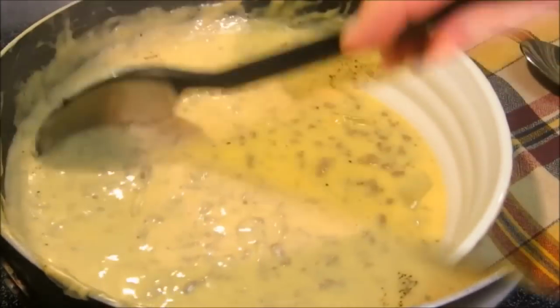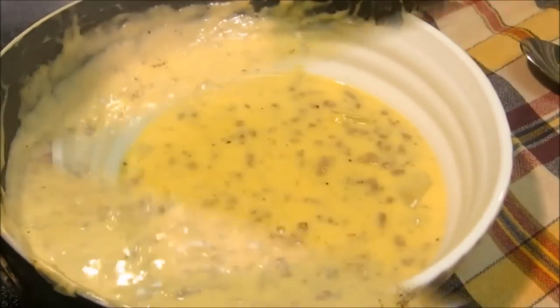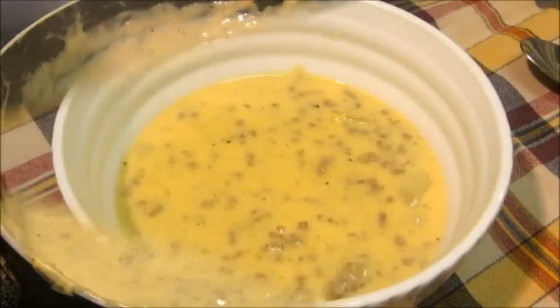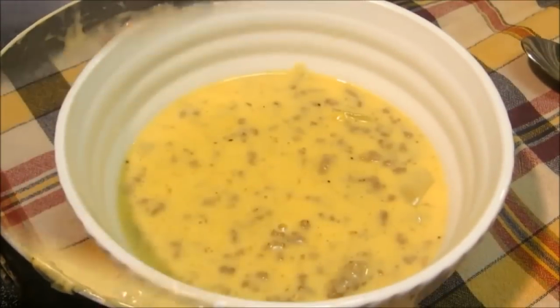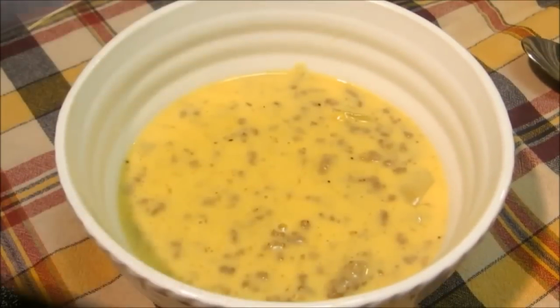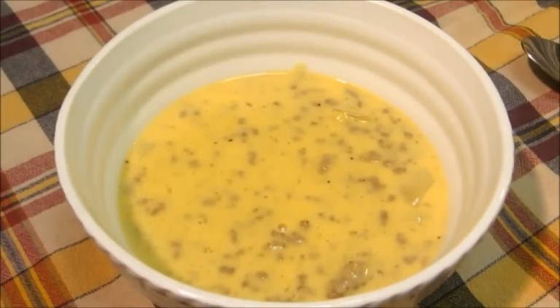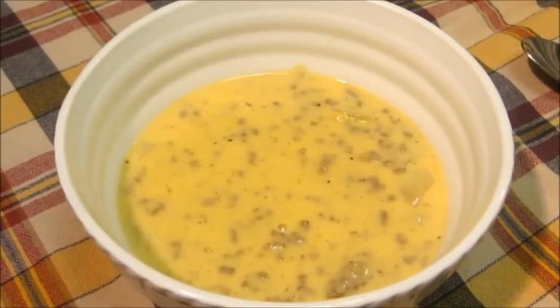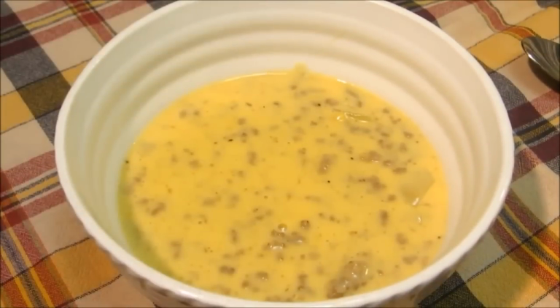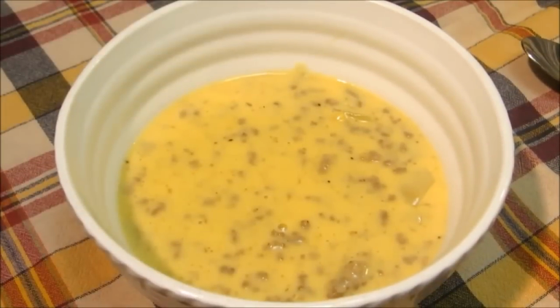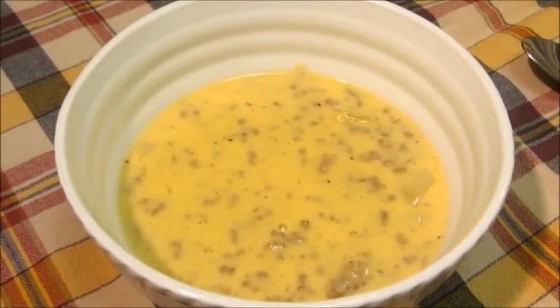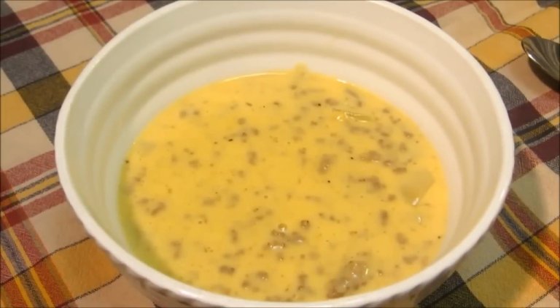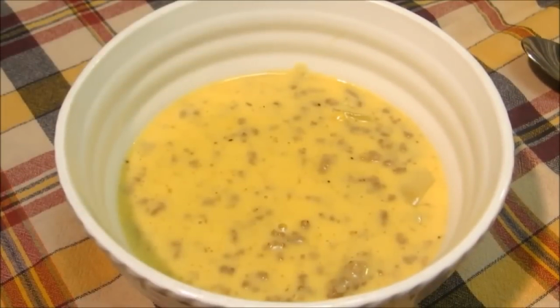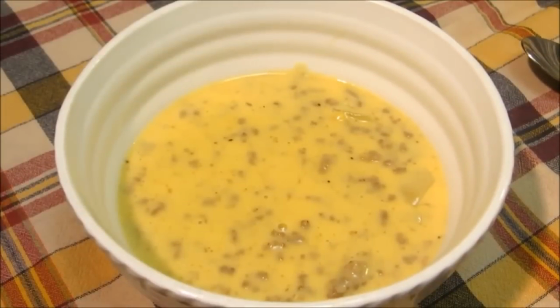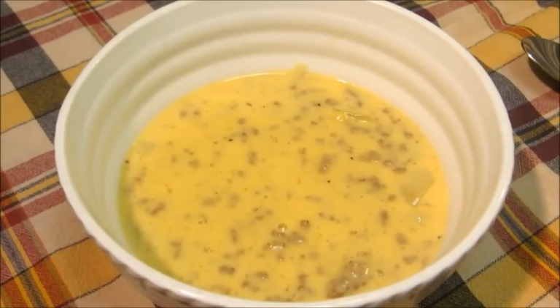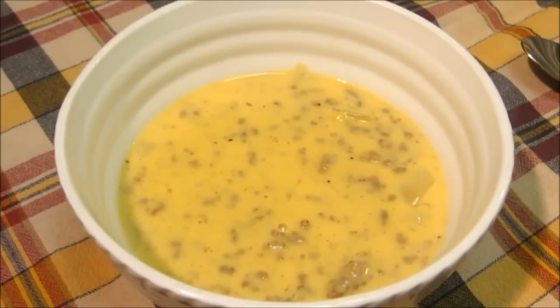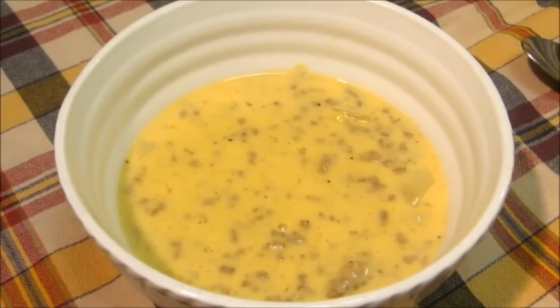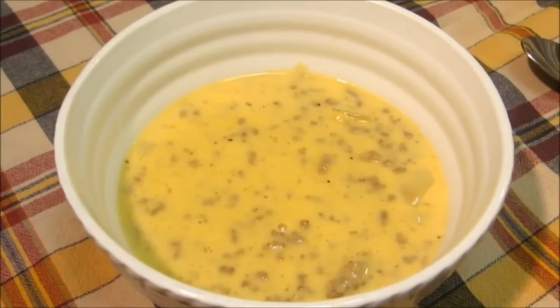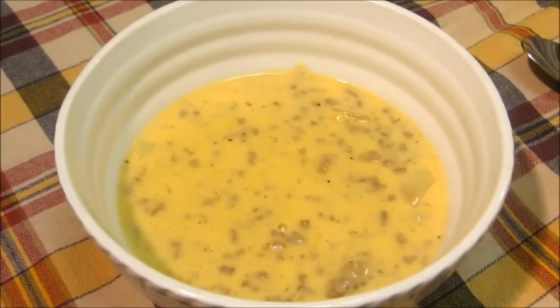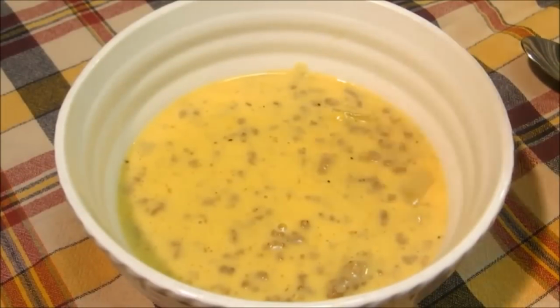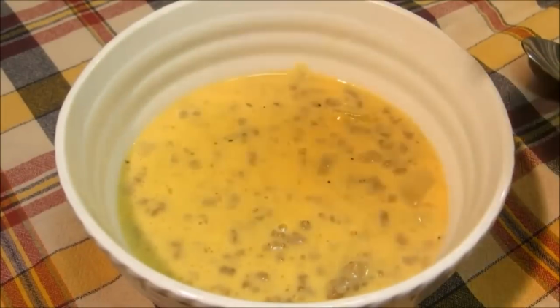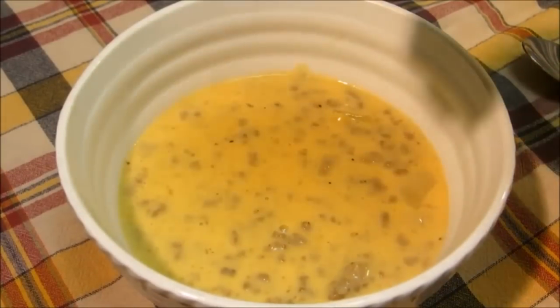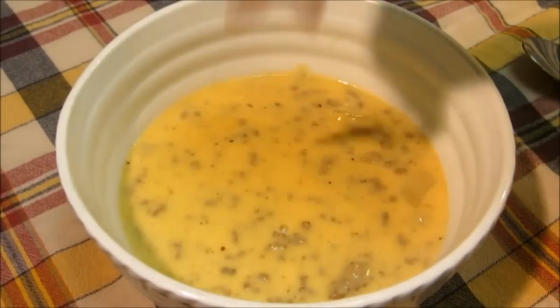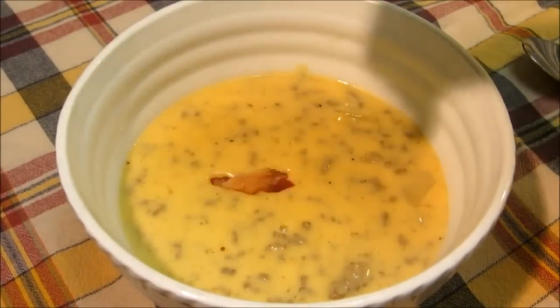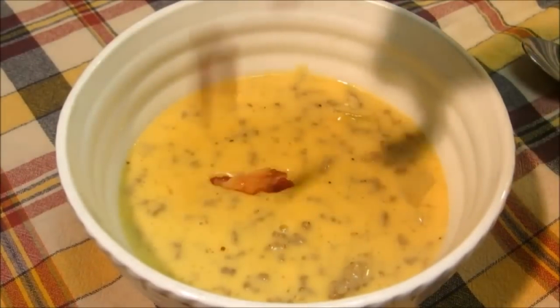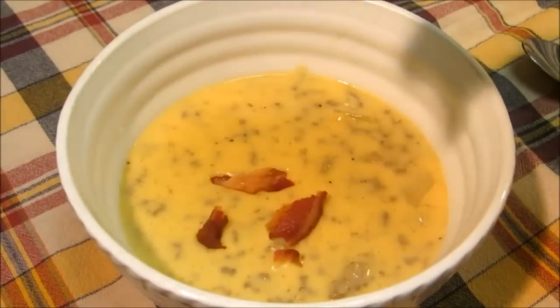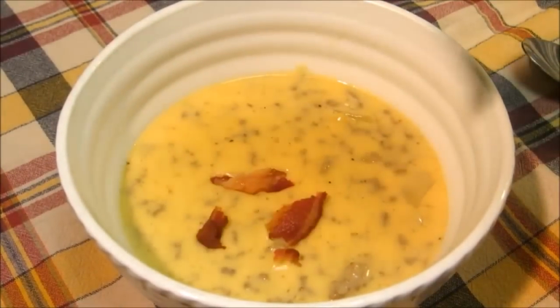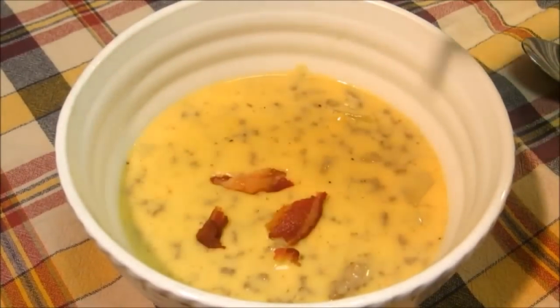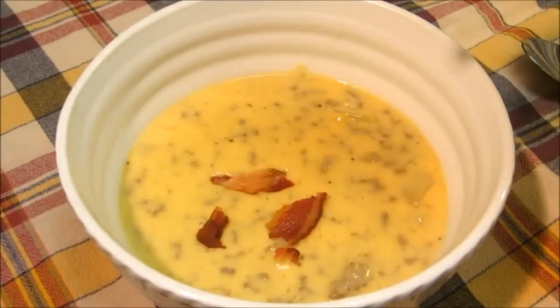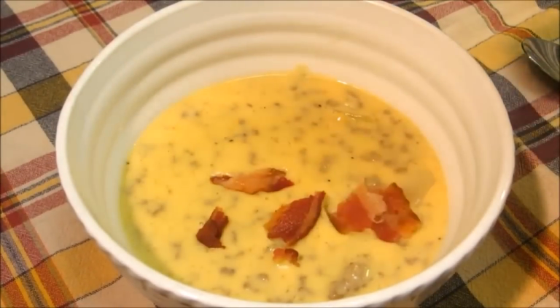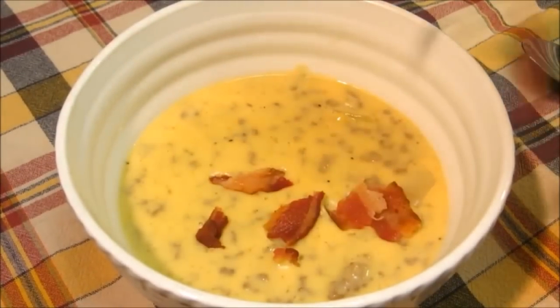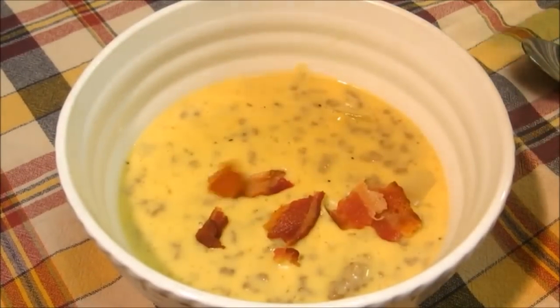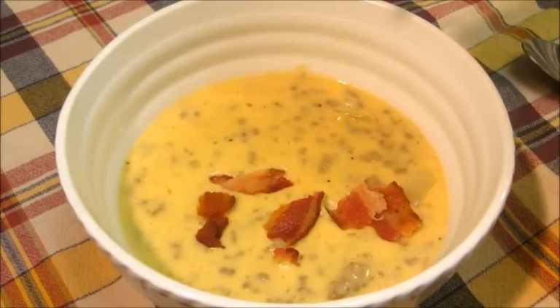Now it's time to go ahead and finish our bacon cheeseburger soup with some bacon.